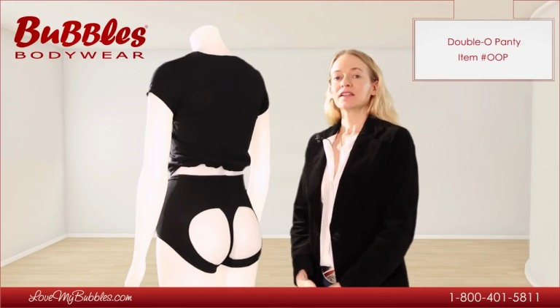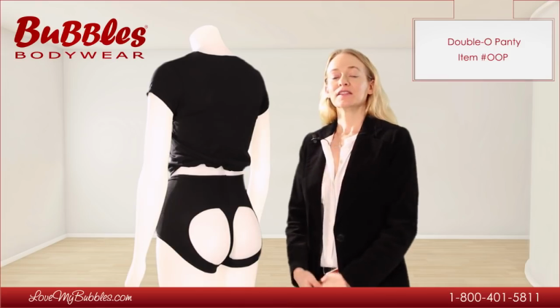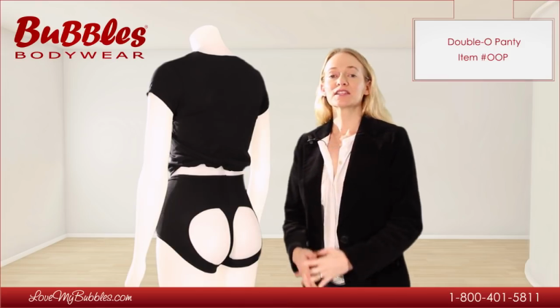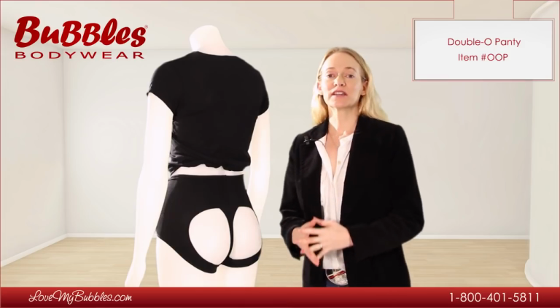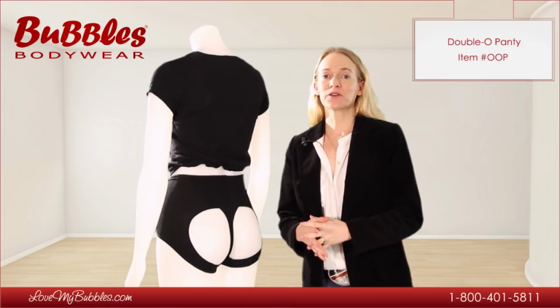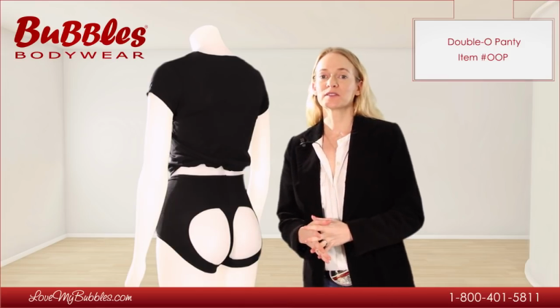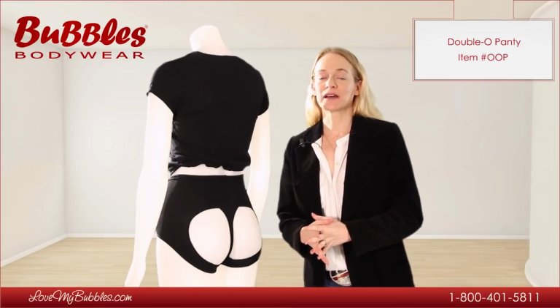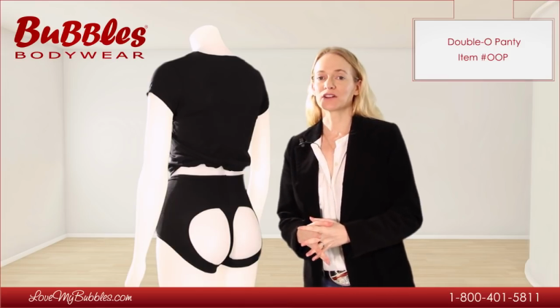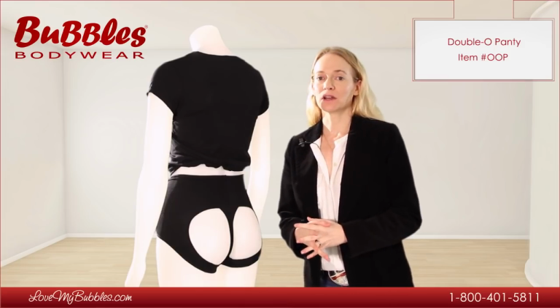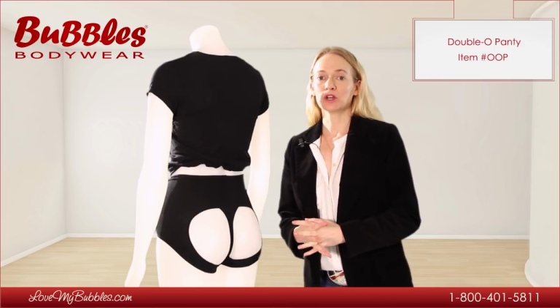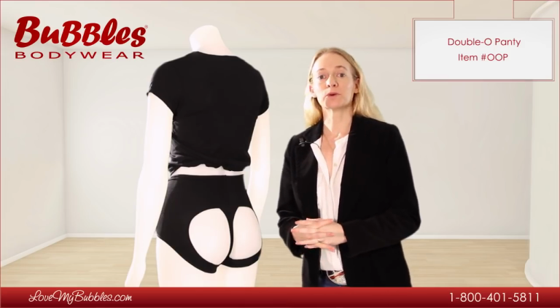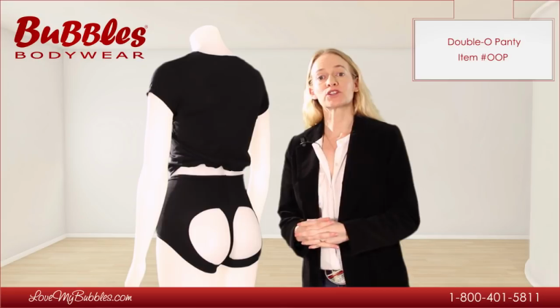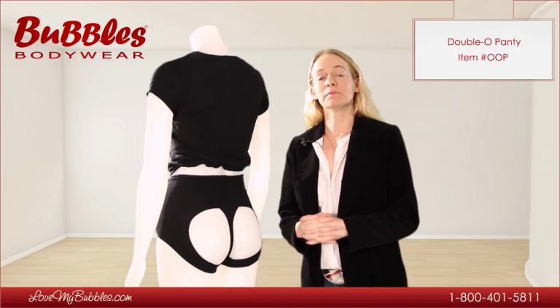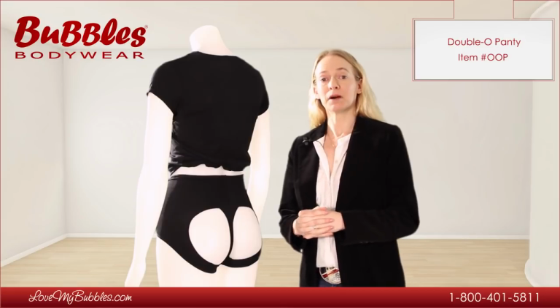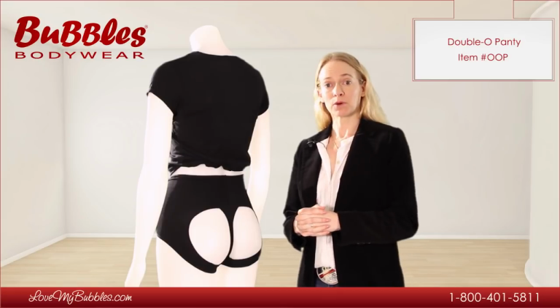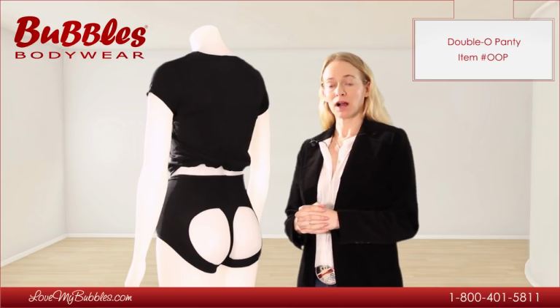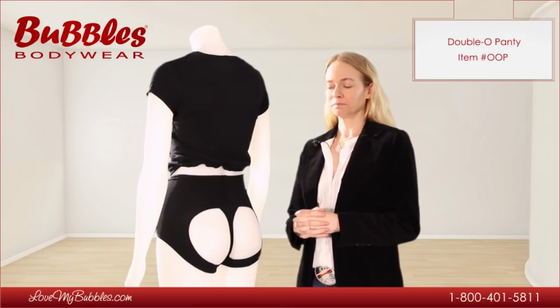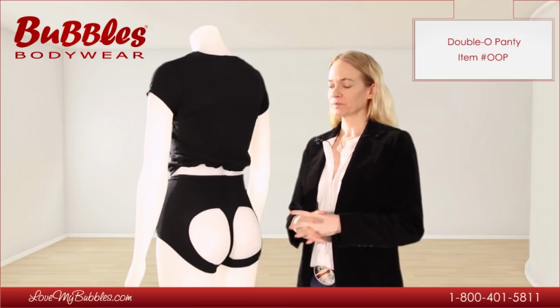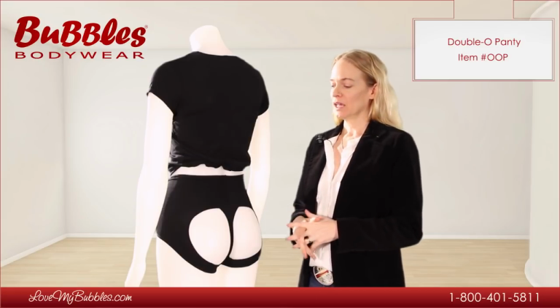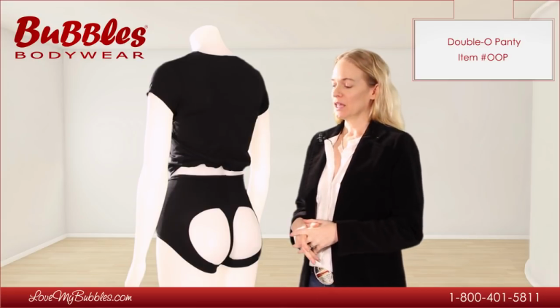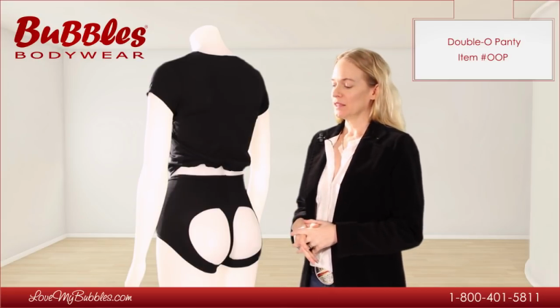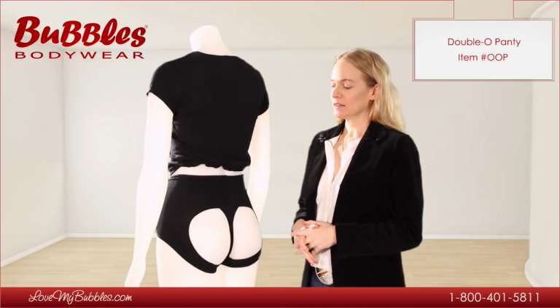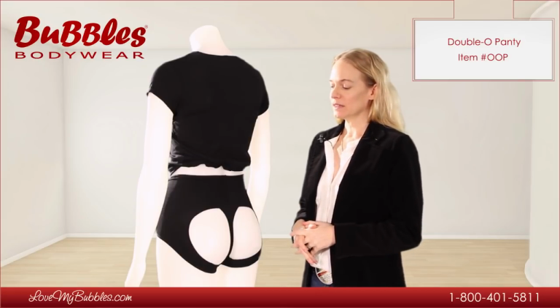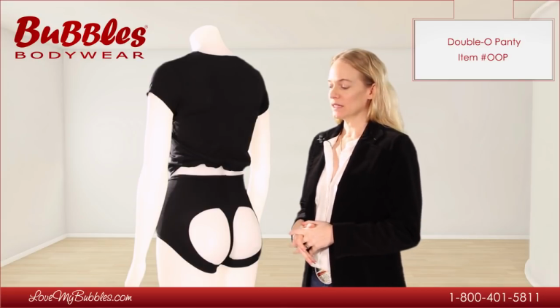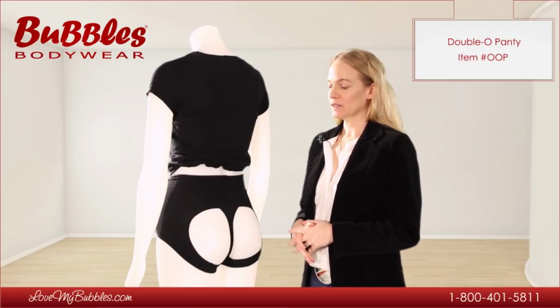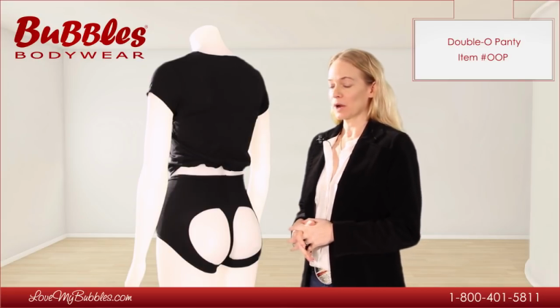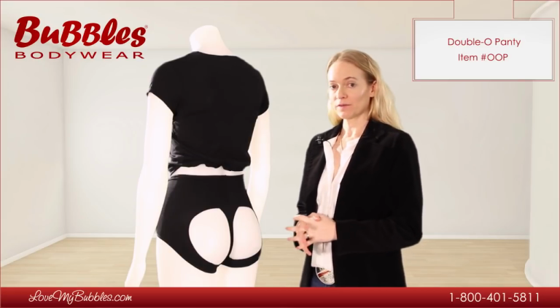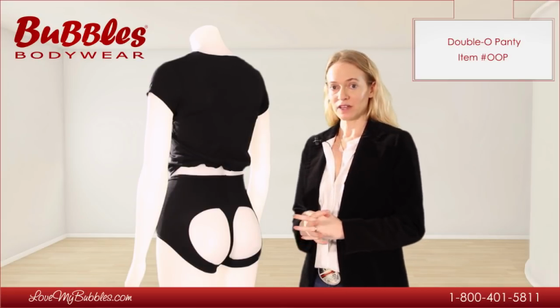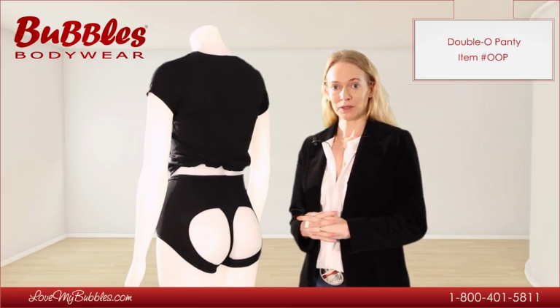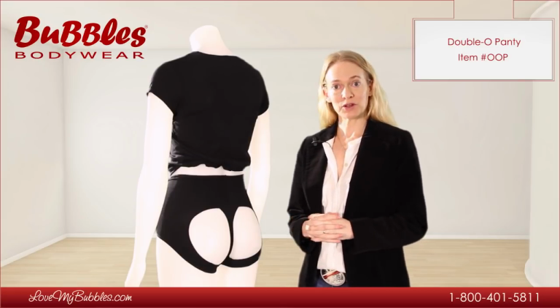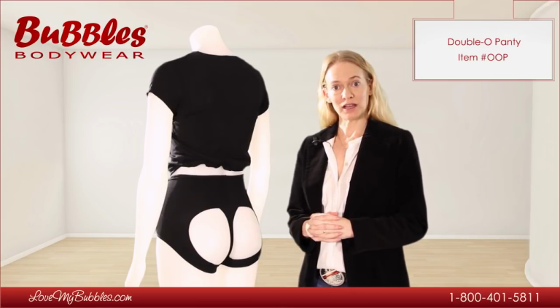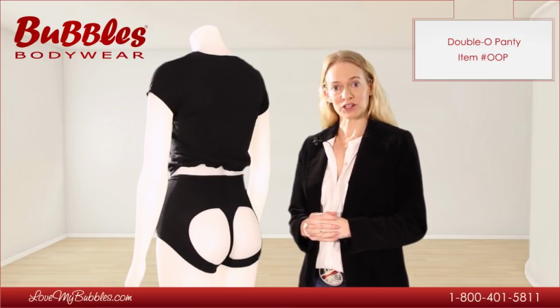This video is about our Double O push-up bum bra, which is part of our Double O collection.